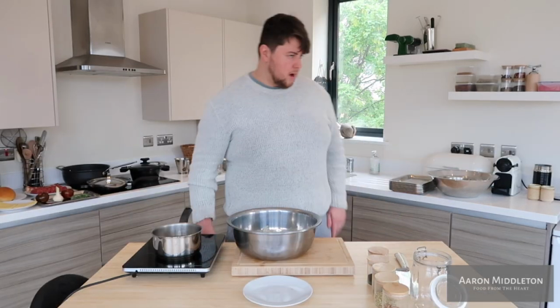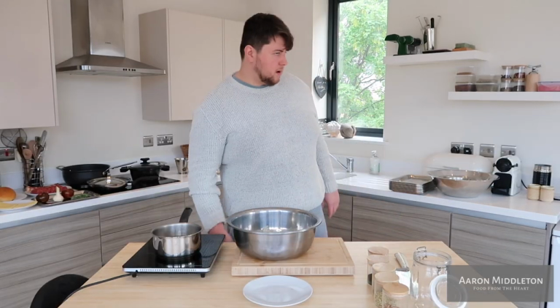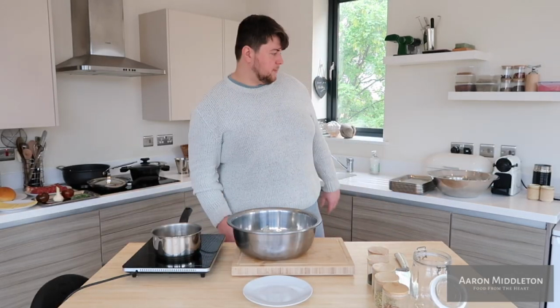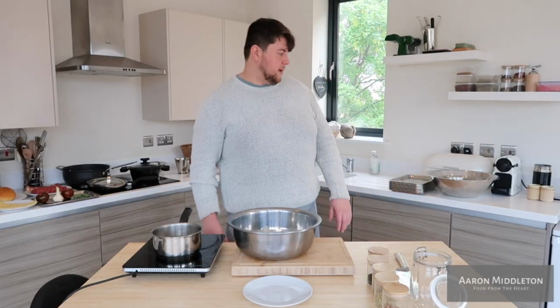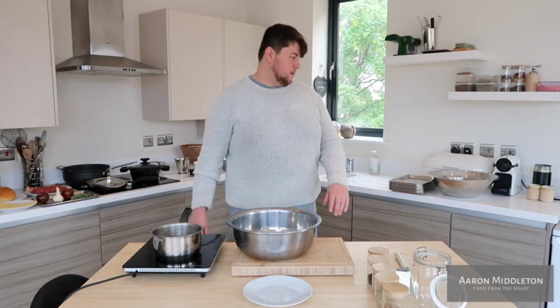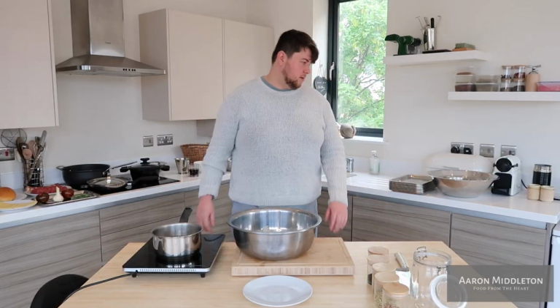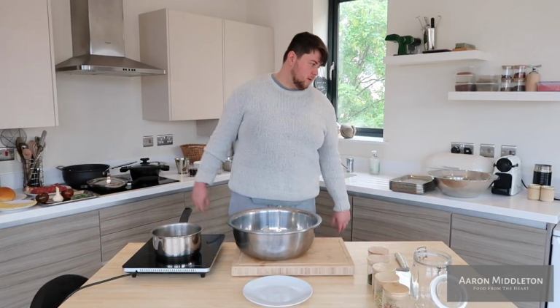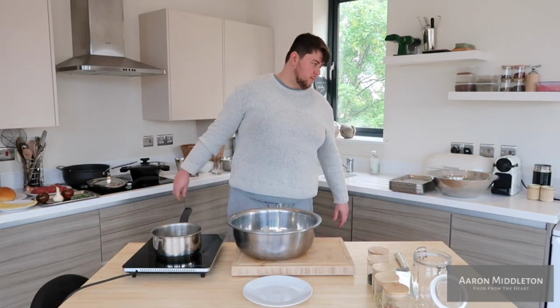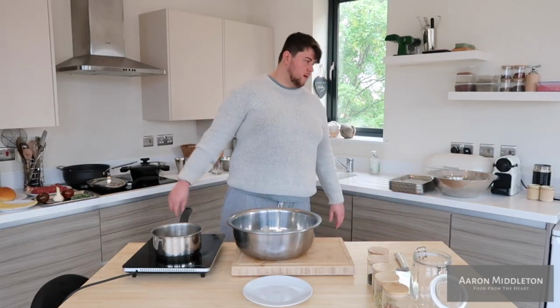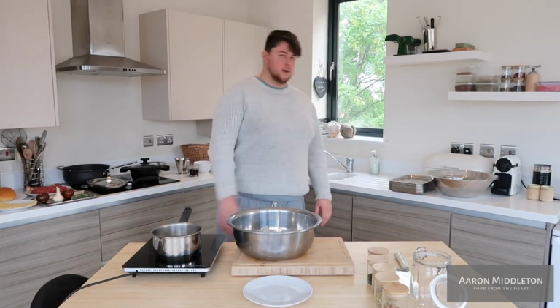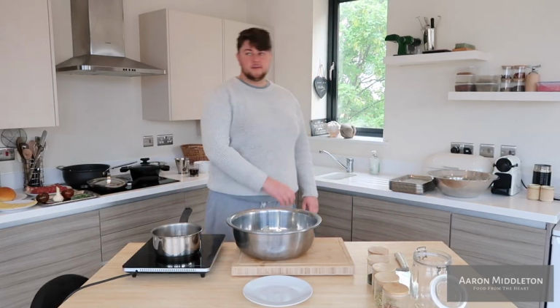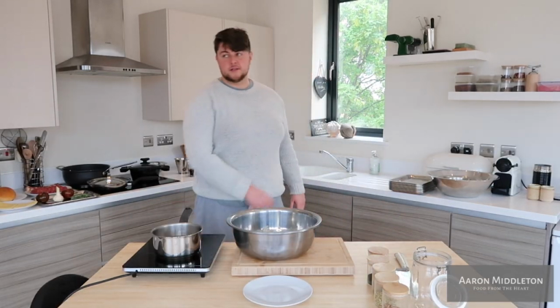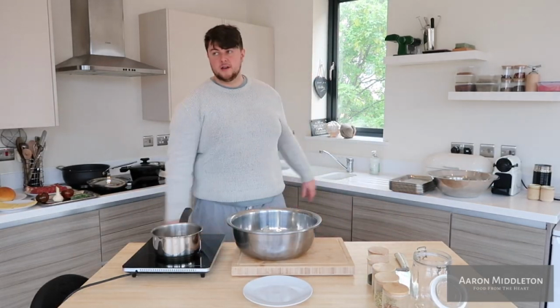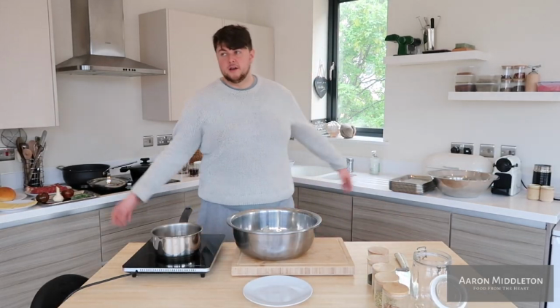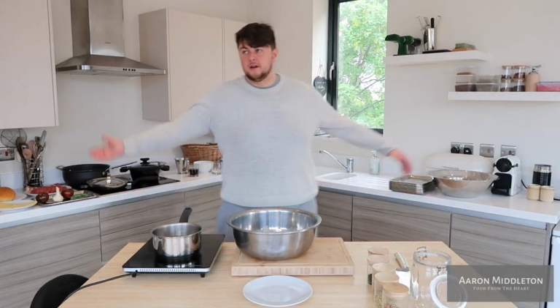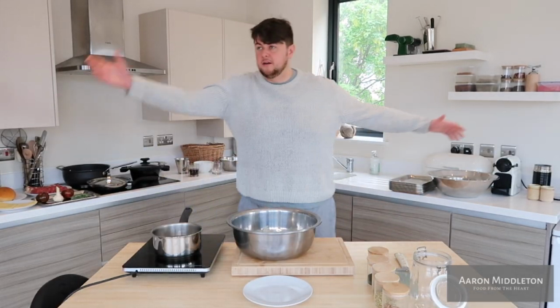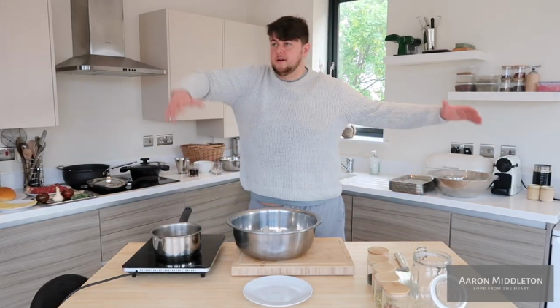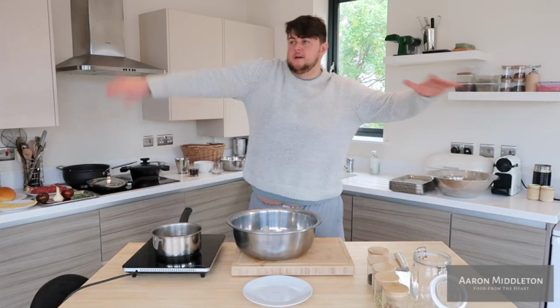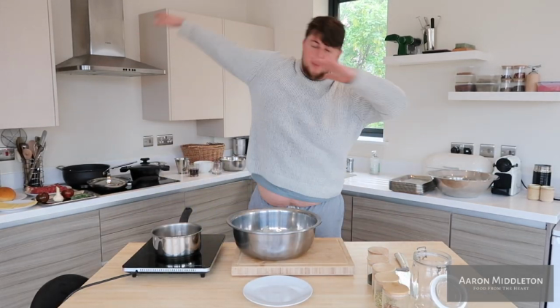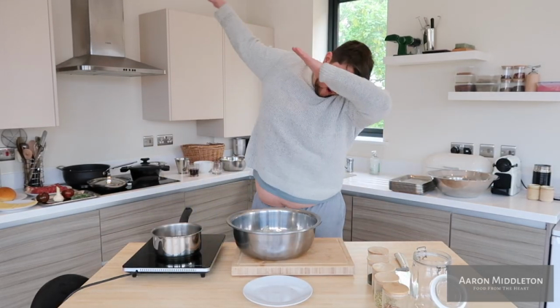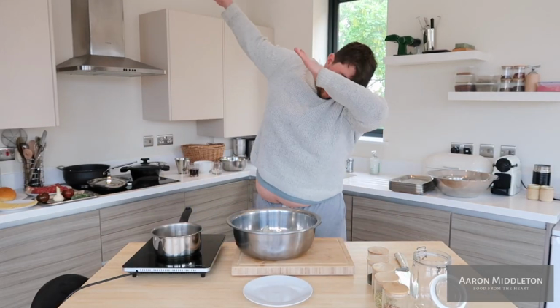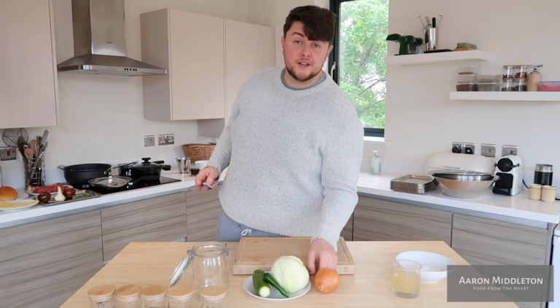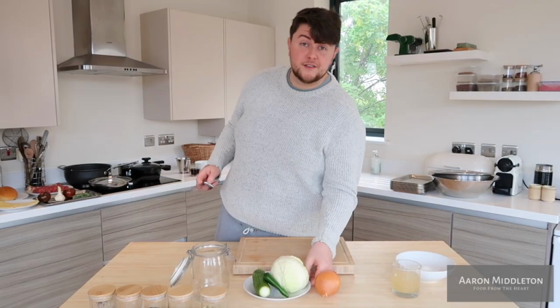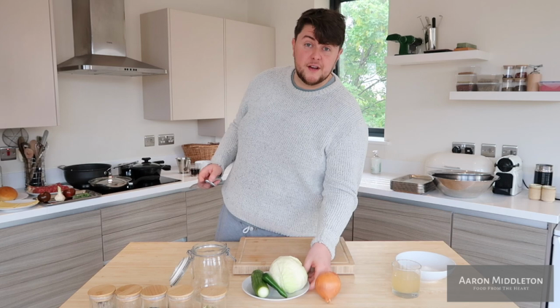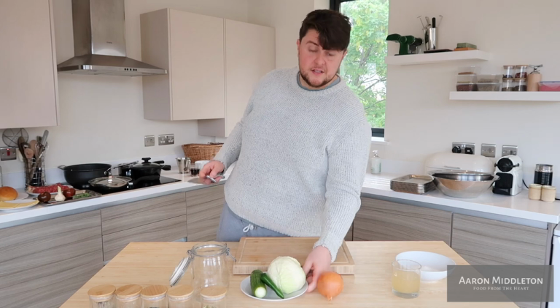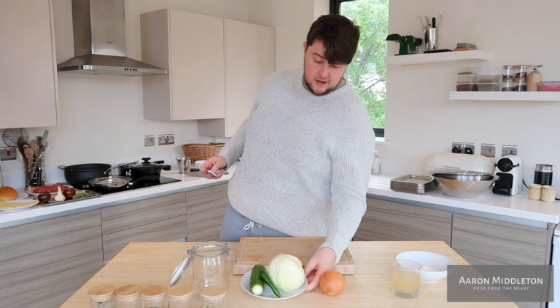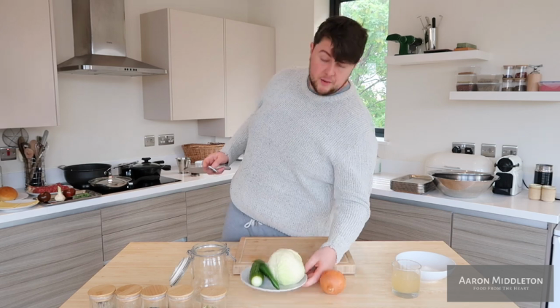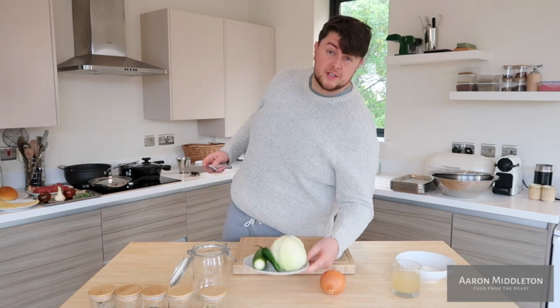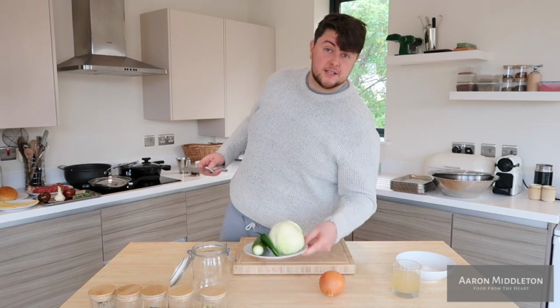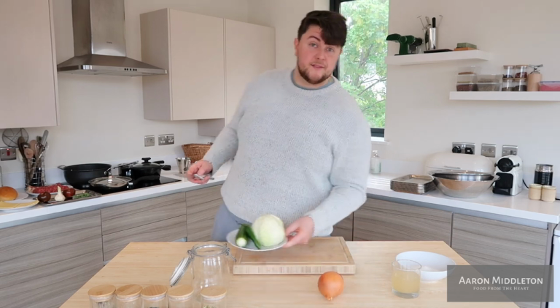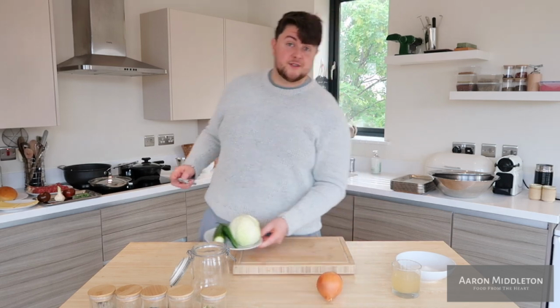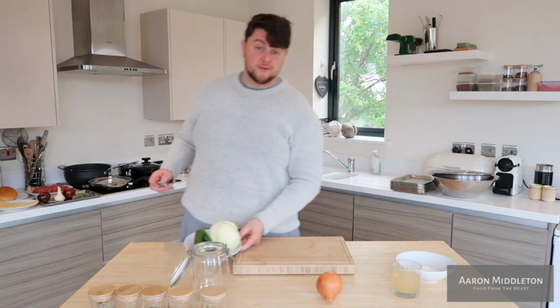I've got a brand new komba na vista. First things first, we've got to slice up the vegetables.